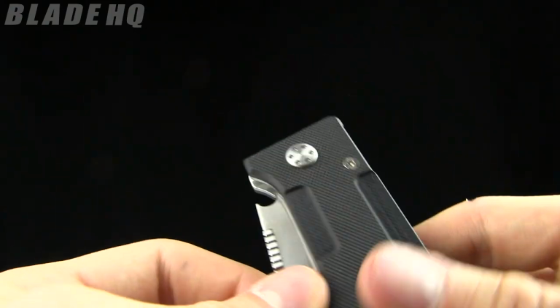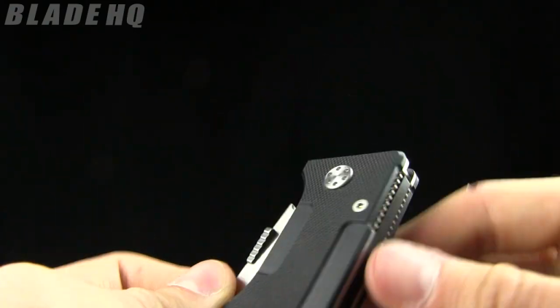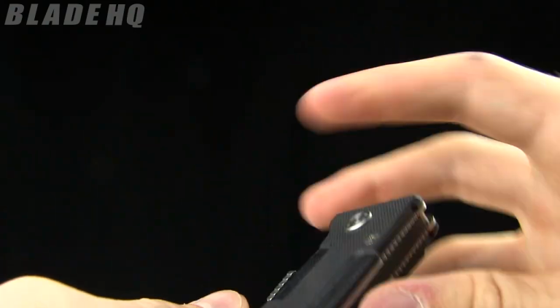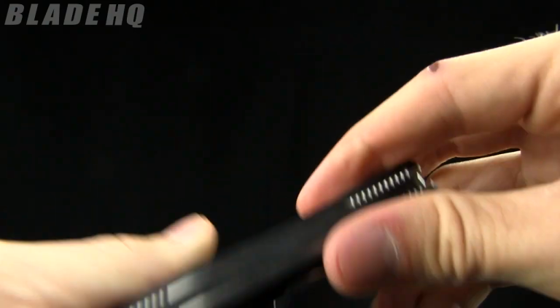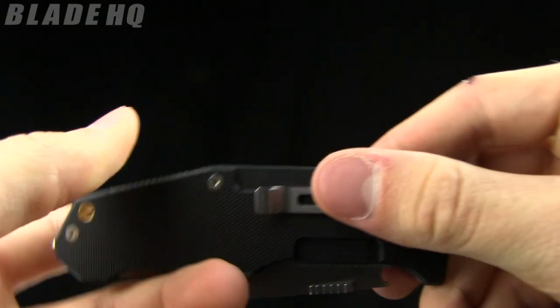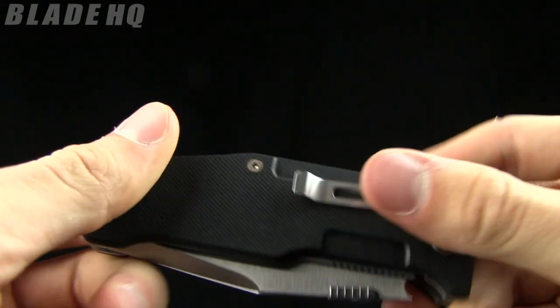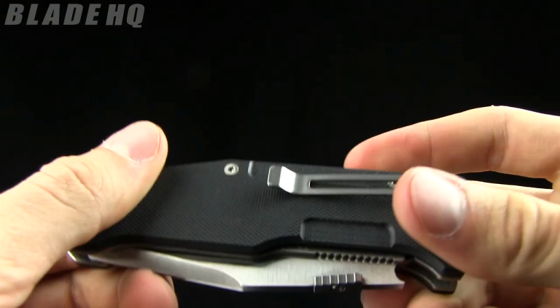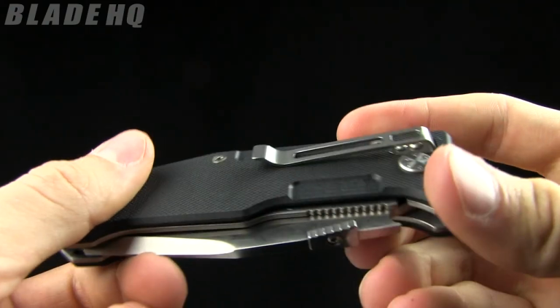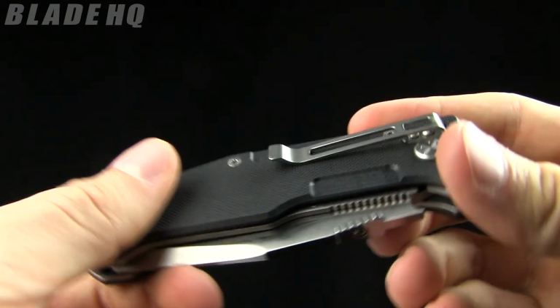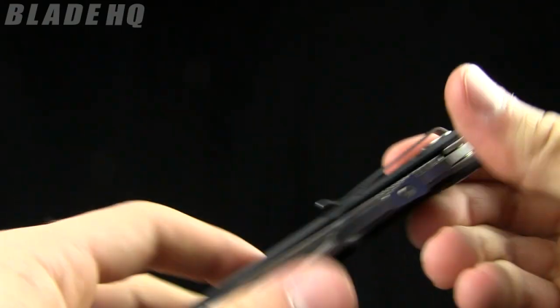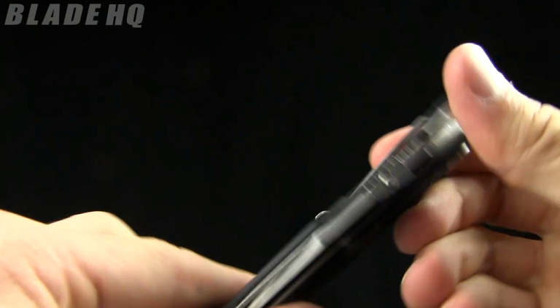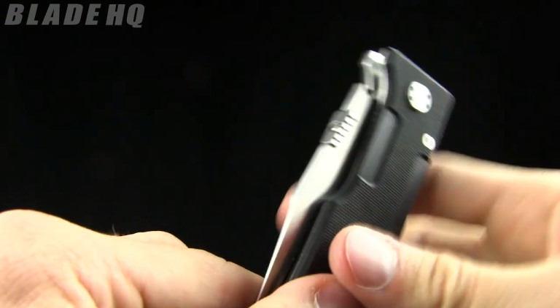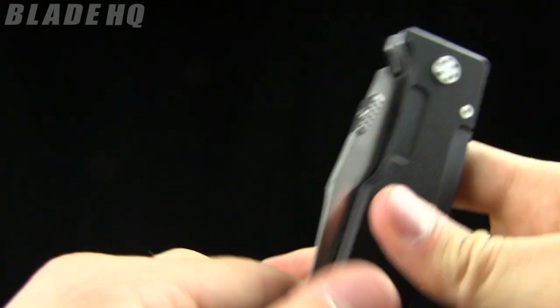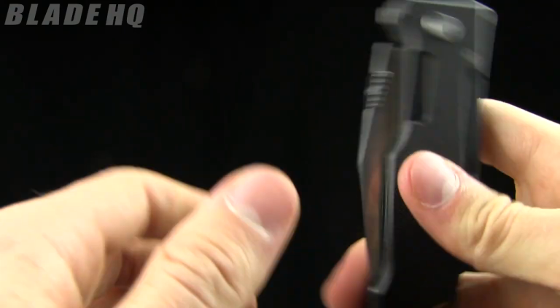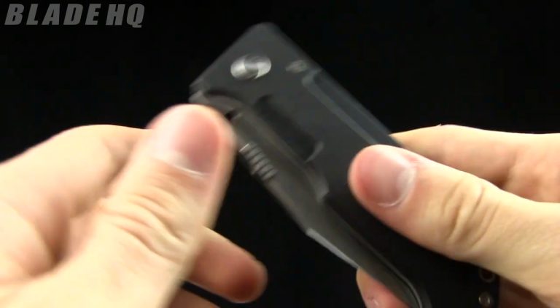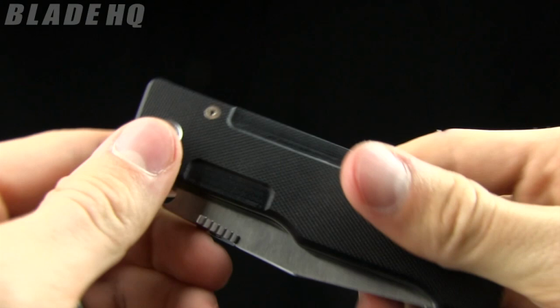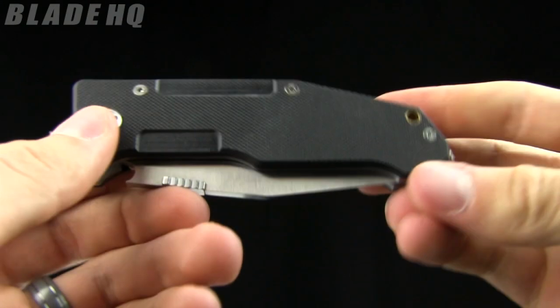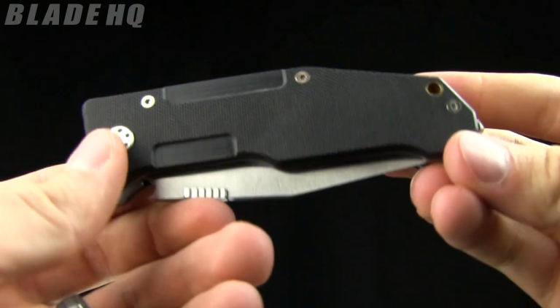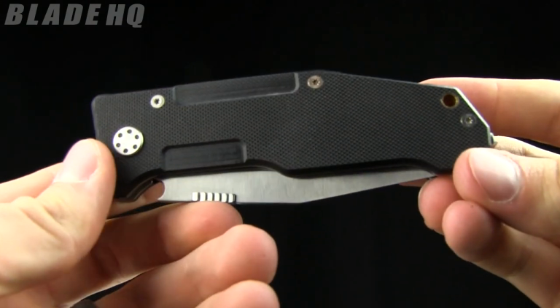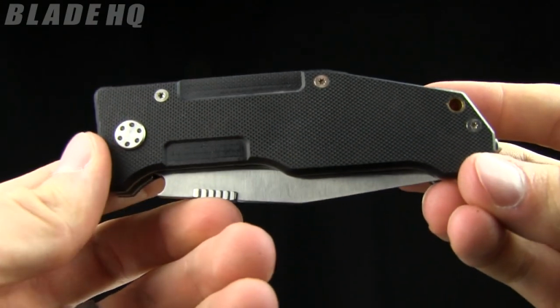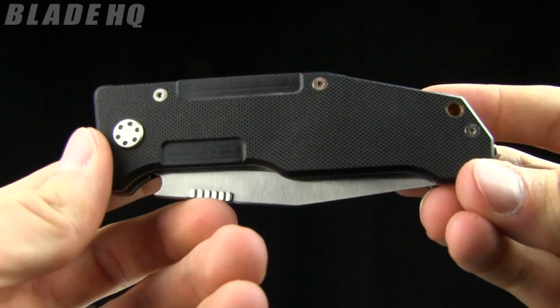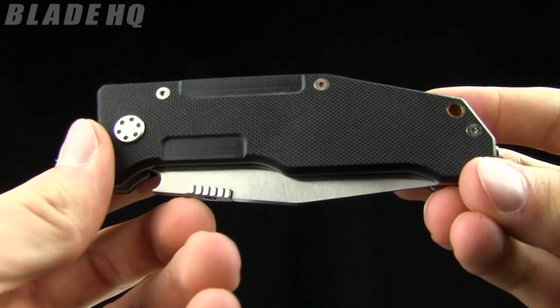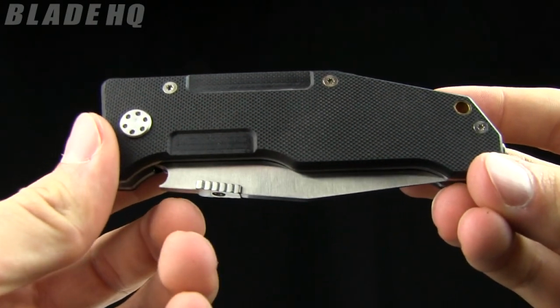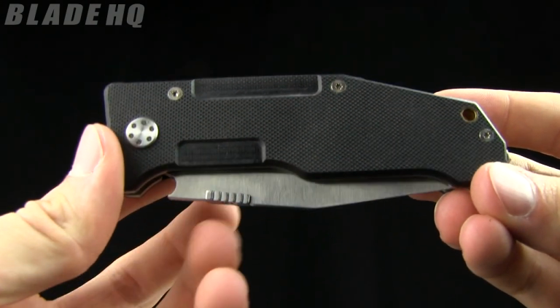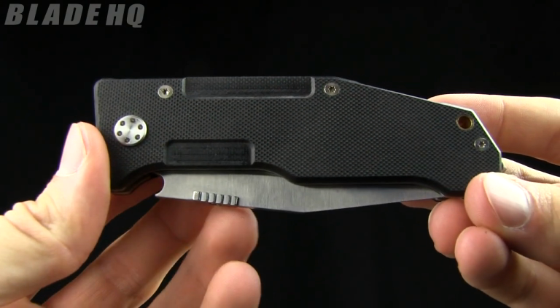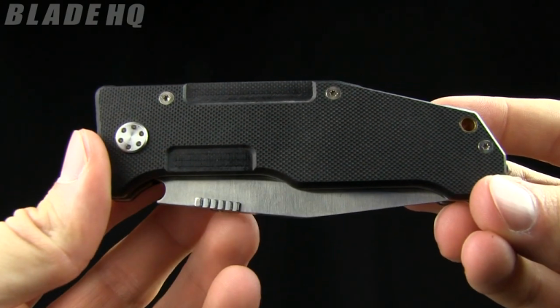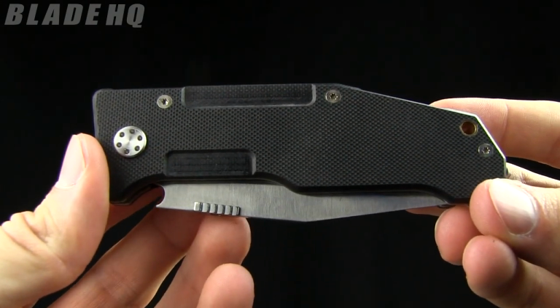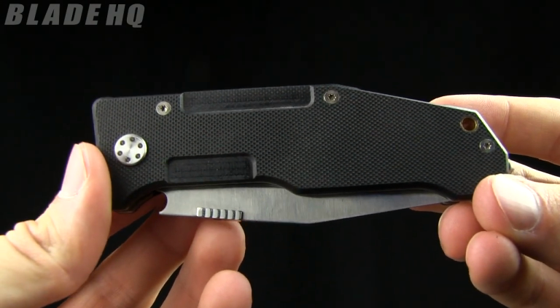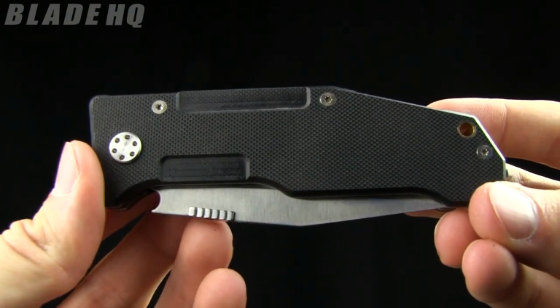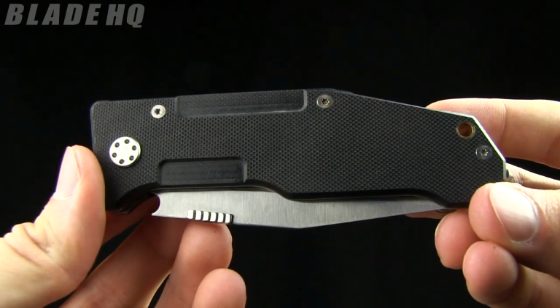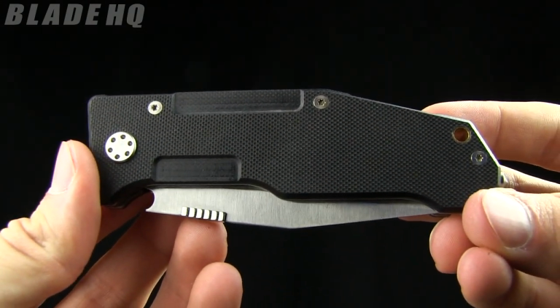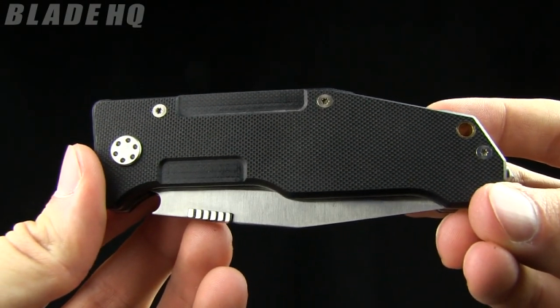This knife runs in the $85 range. Buy it now on bladehq.com.